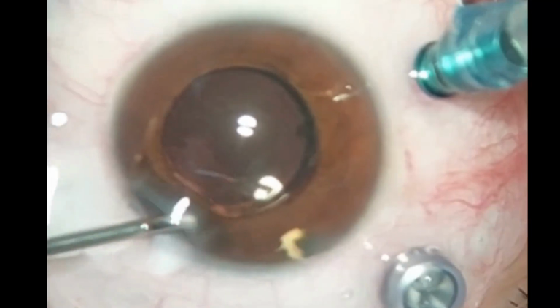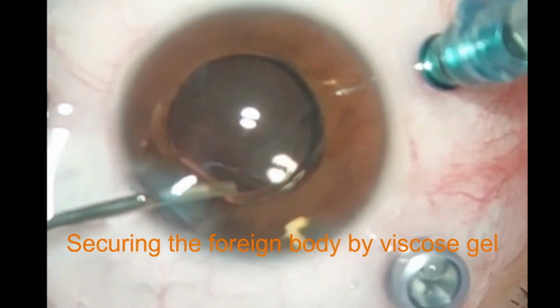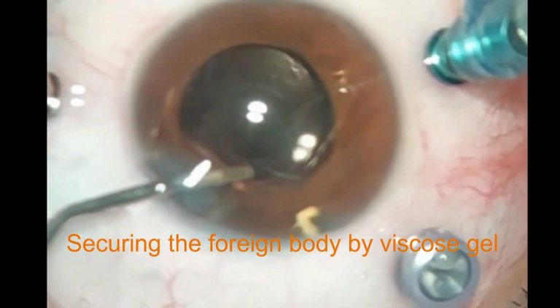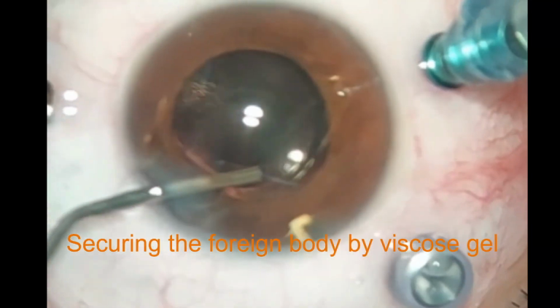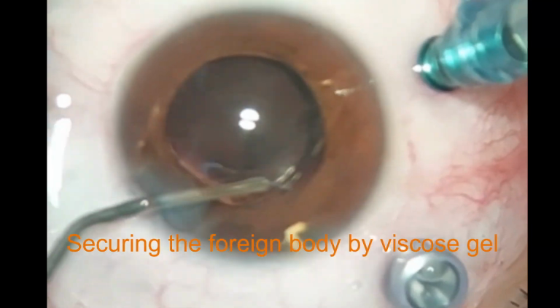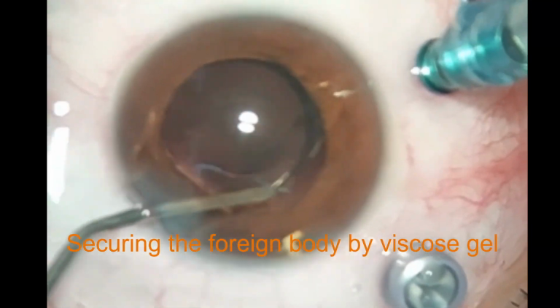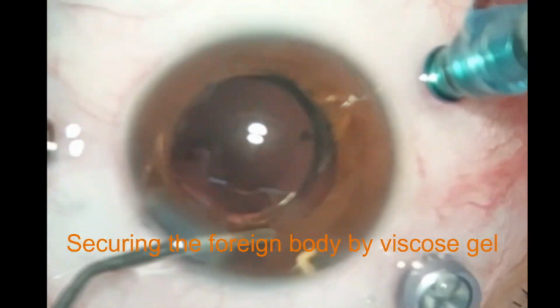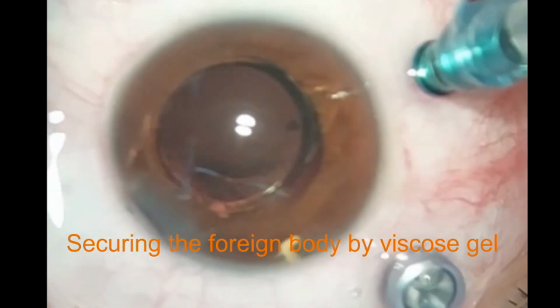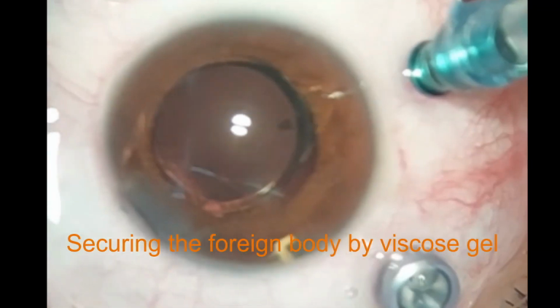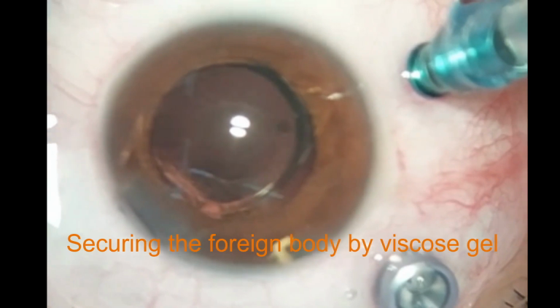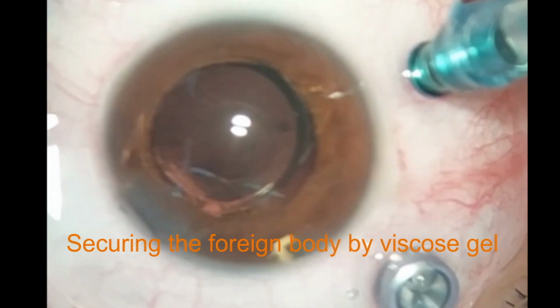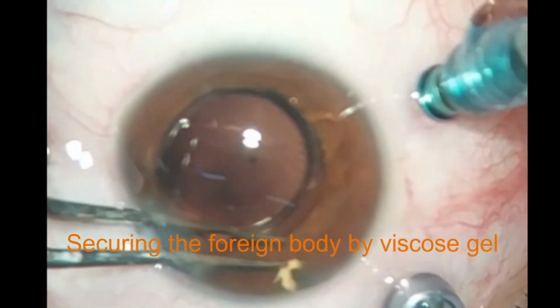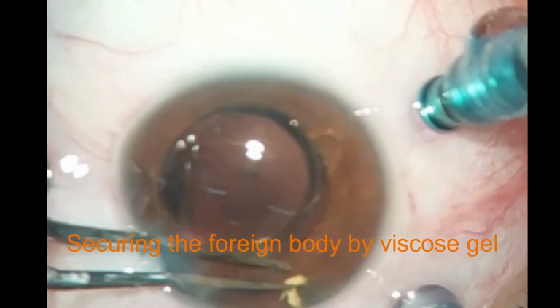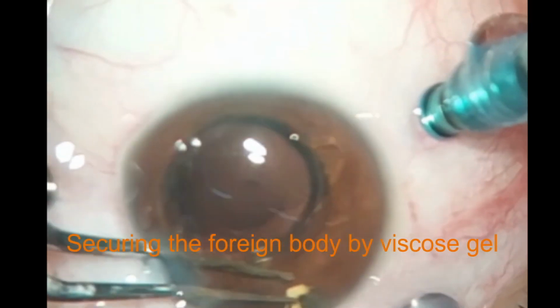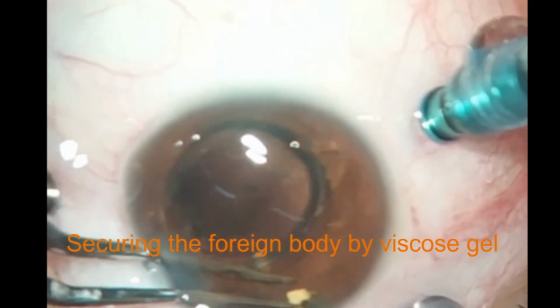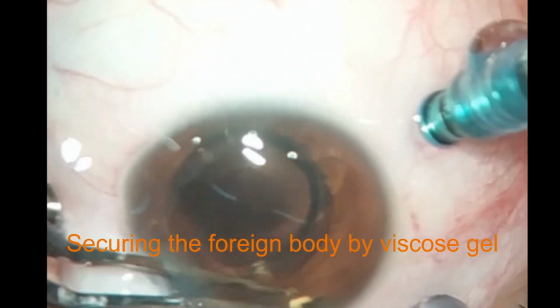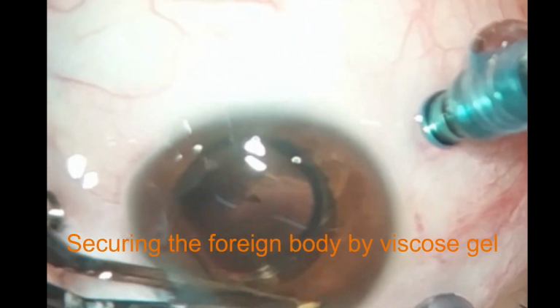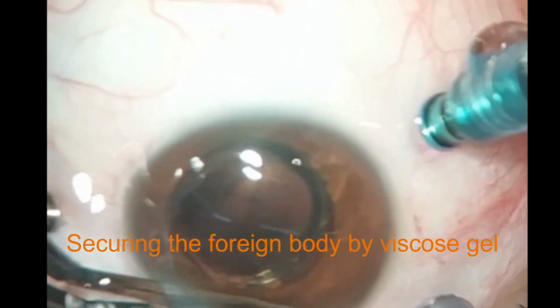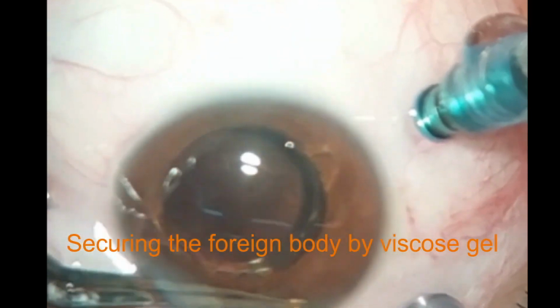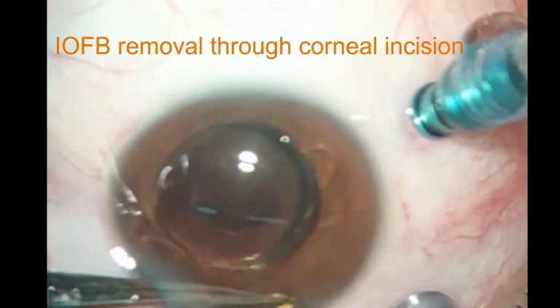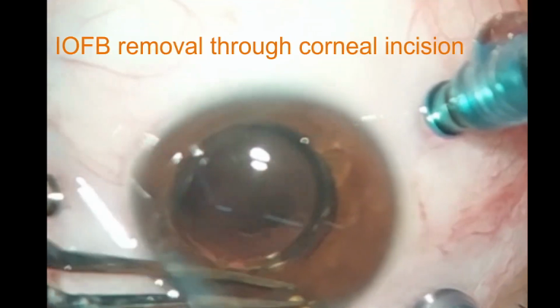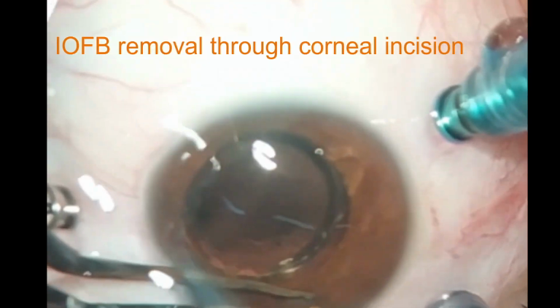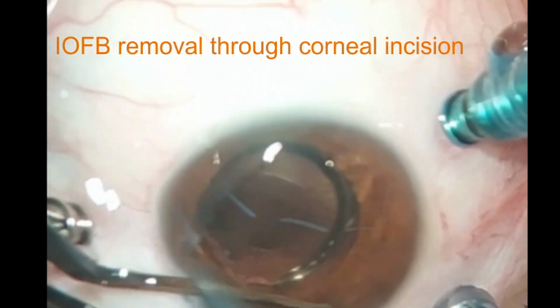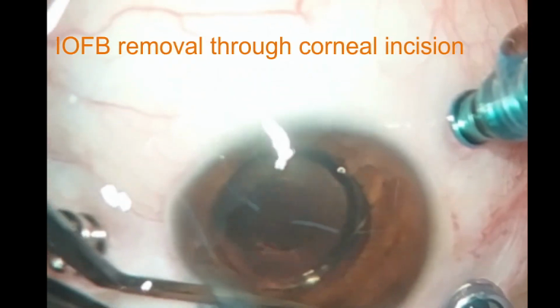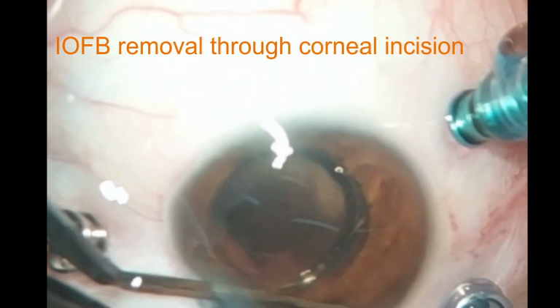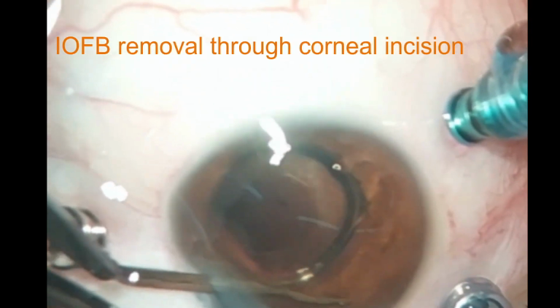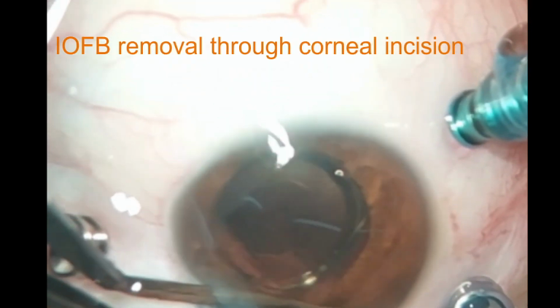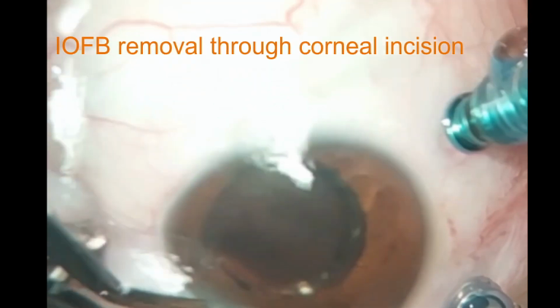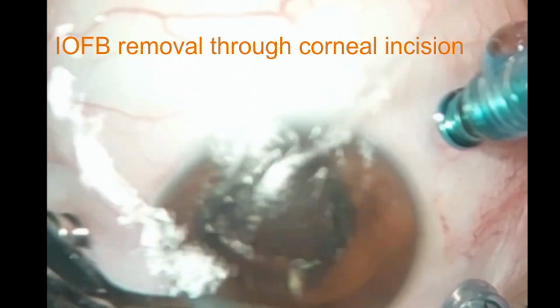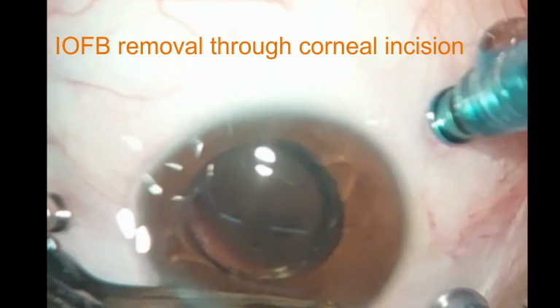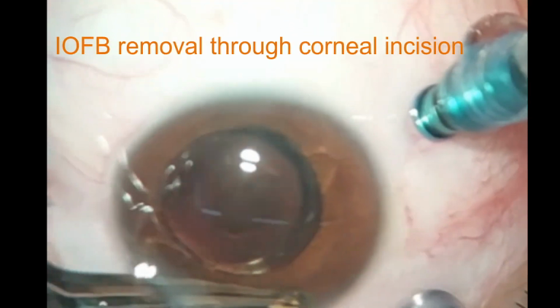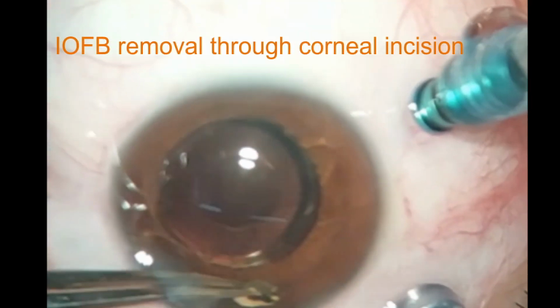Subsequently, the intraocular foreign body was removed from the anterior chamber through the corneal incision.